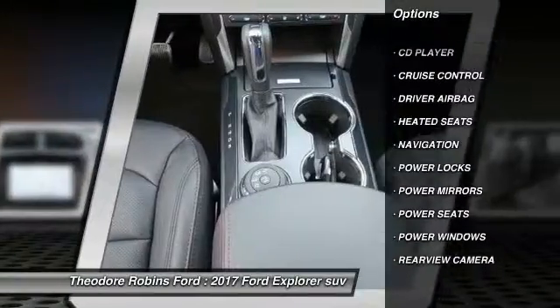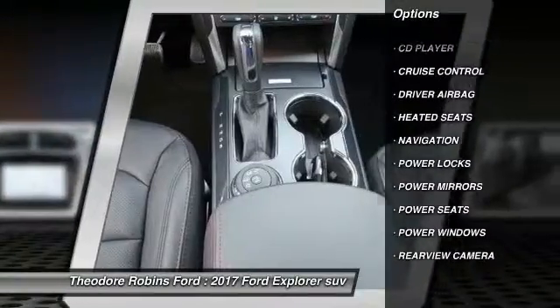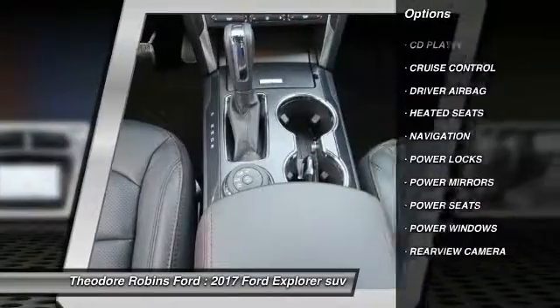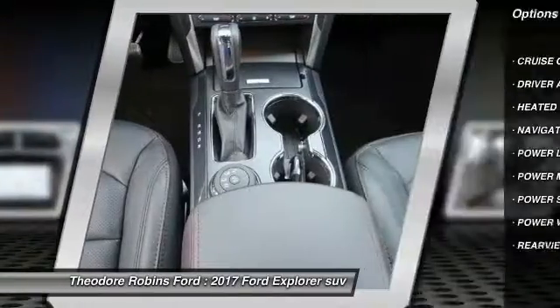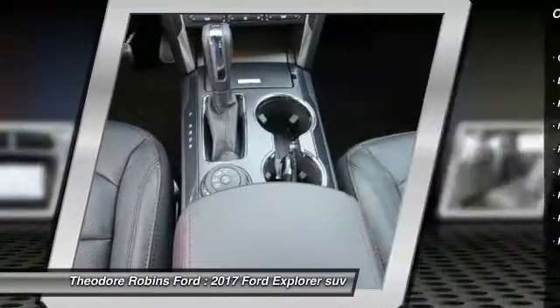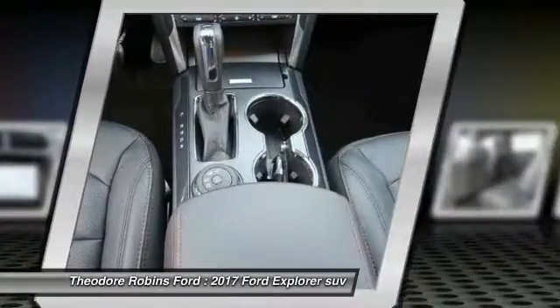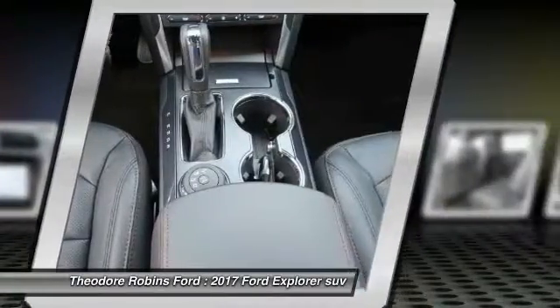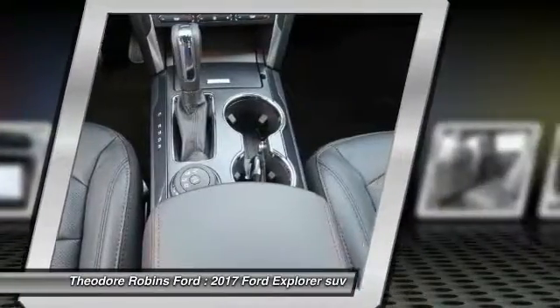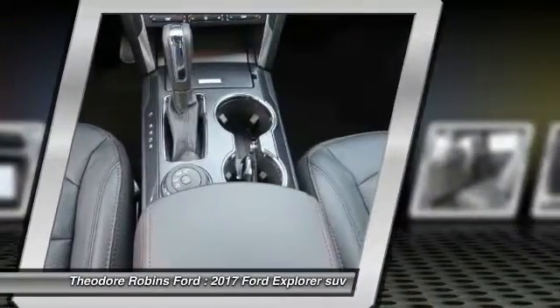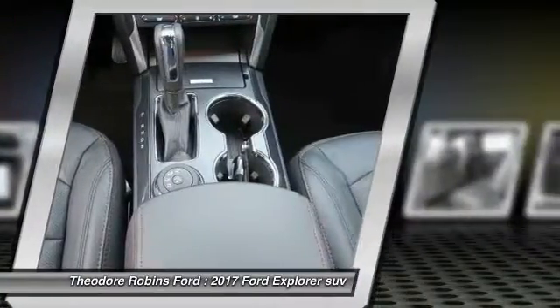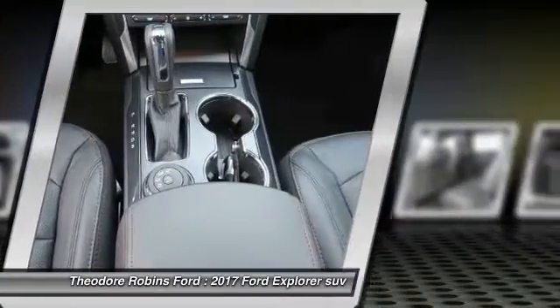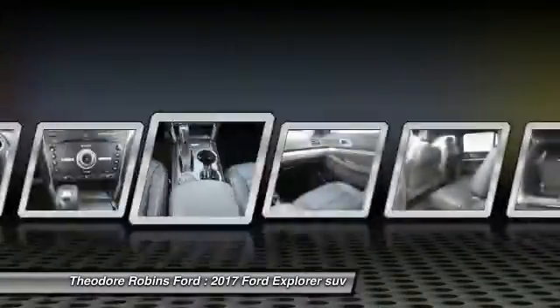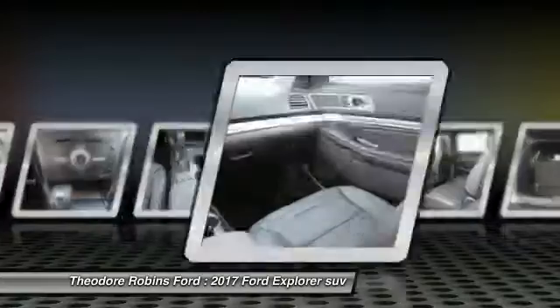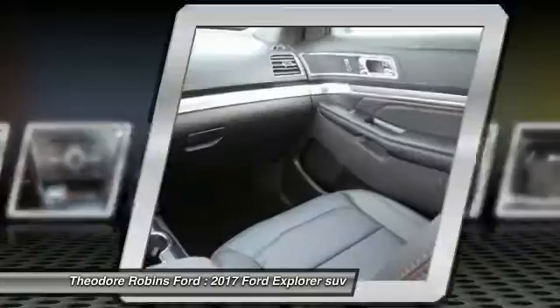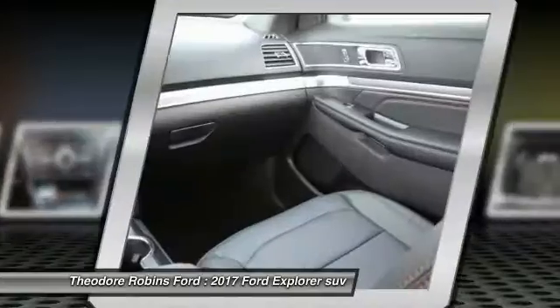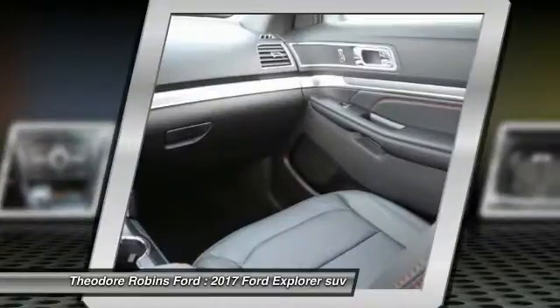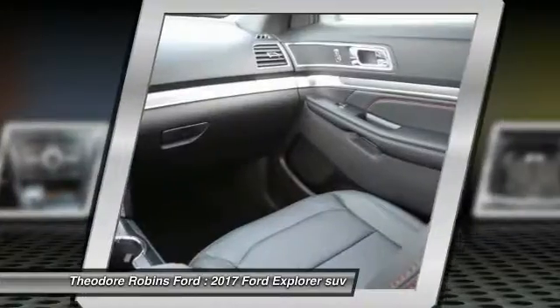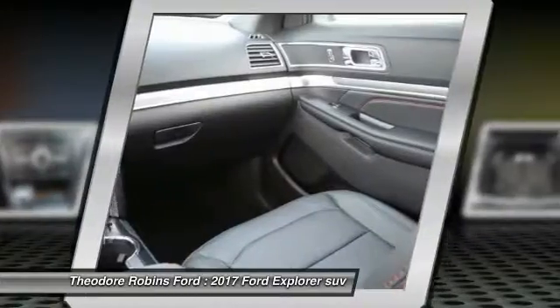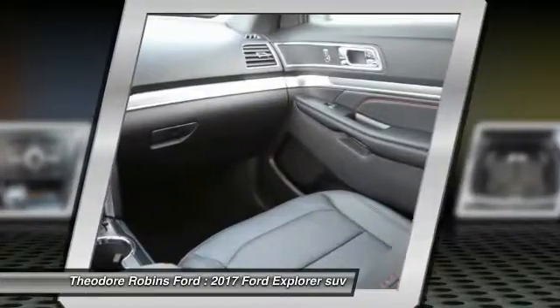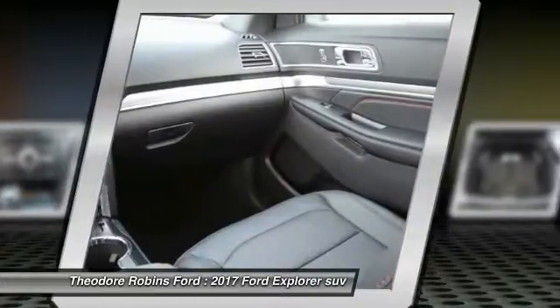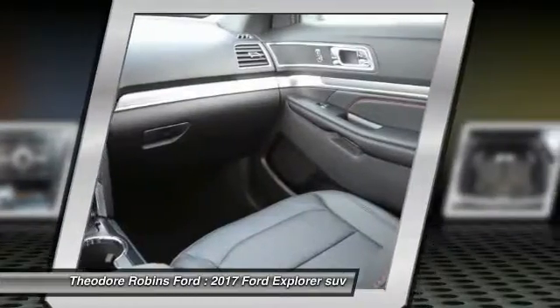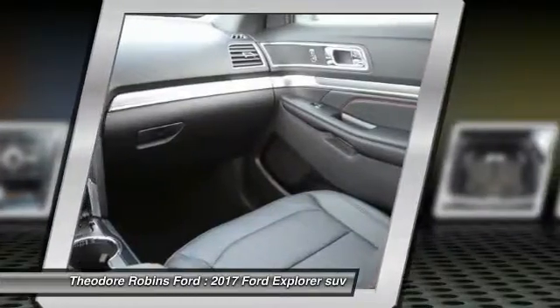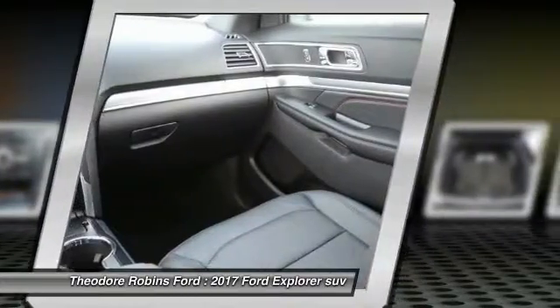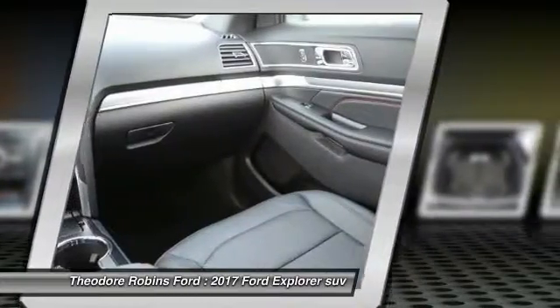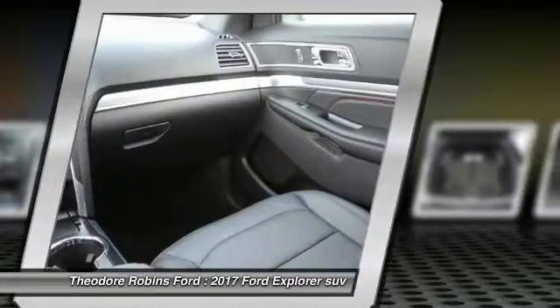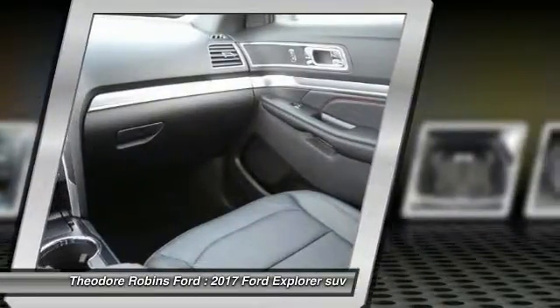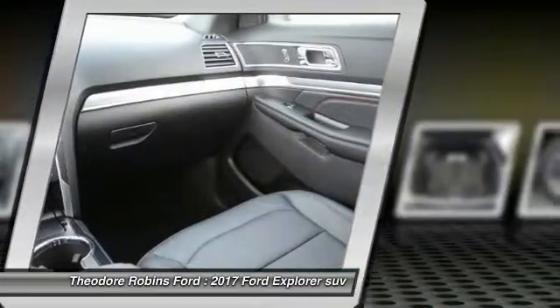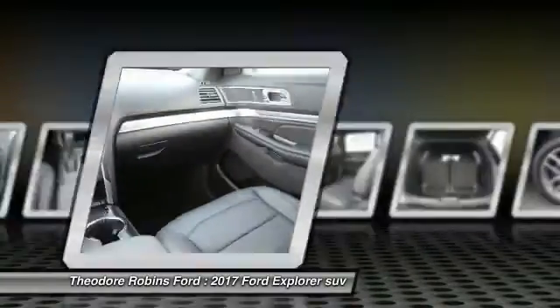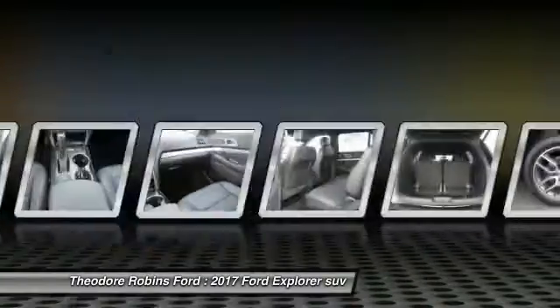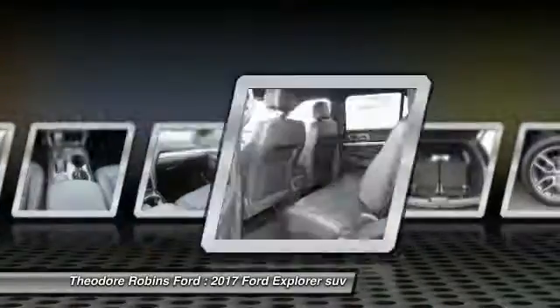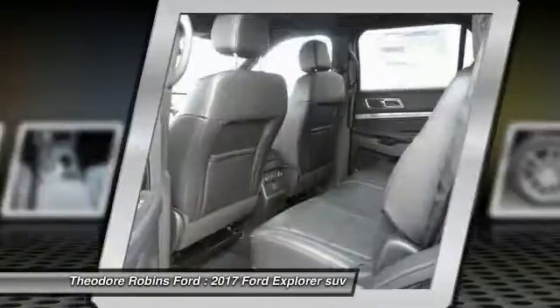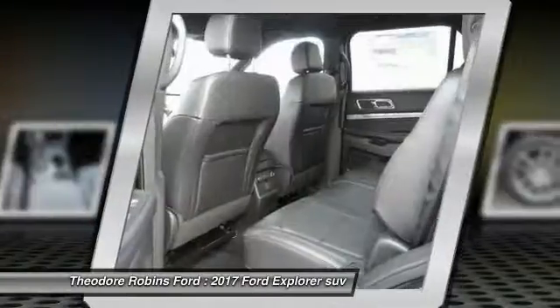Air conditioning, driver airbag, alloy wheels, cruise control, and CD player.